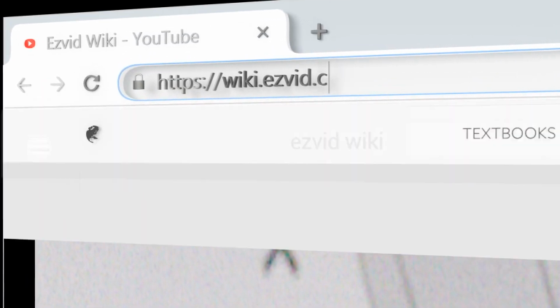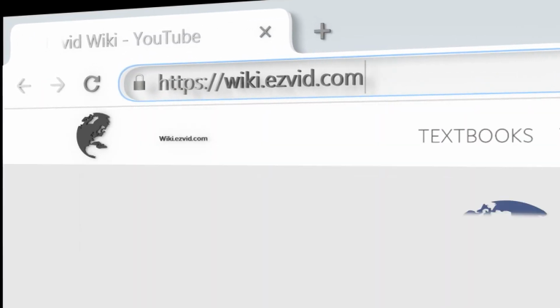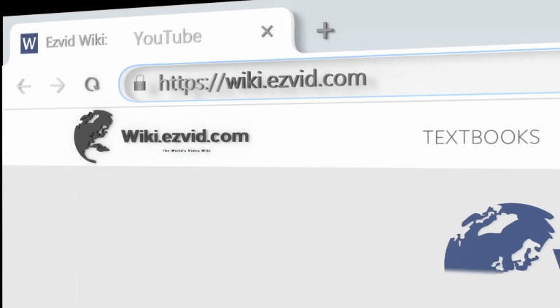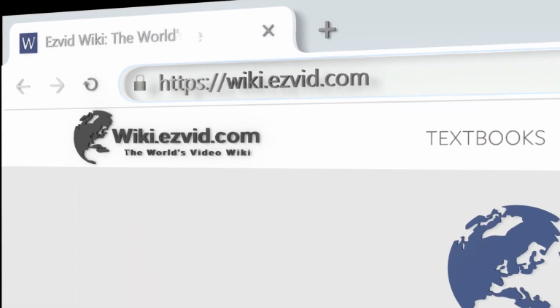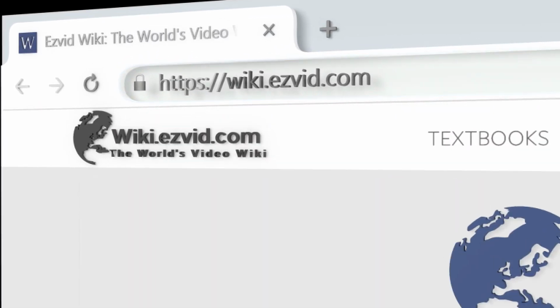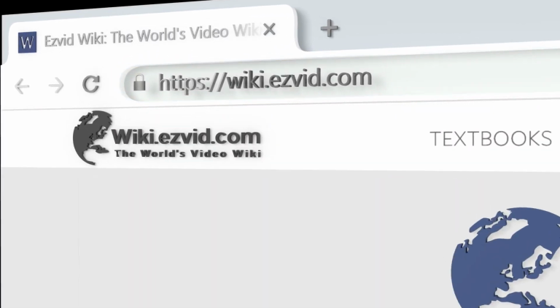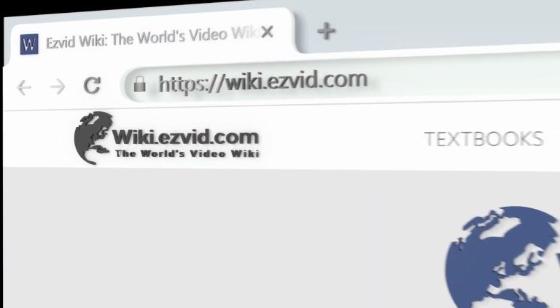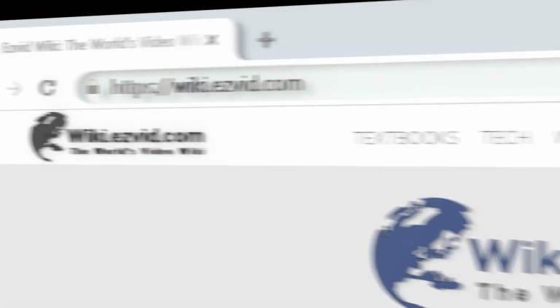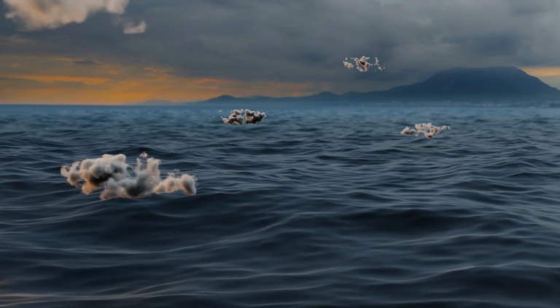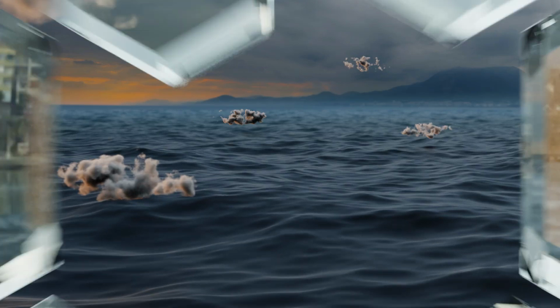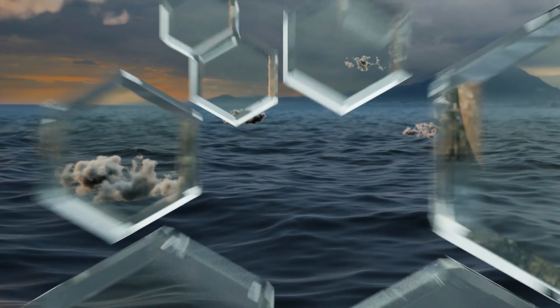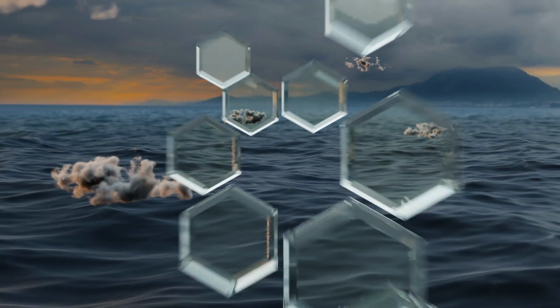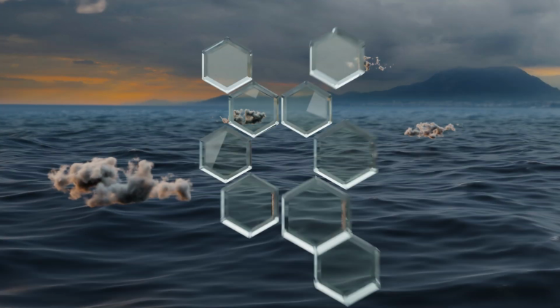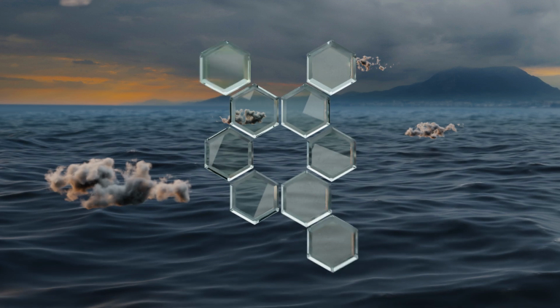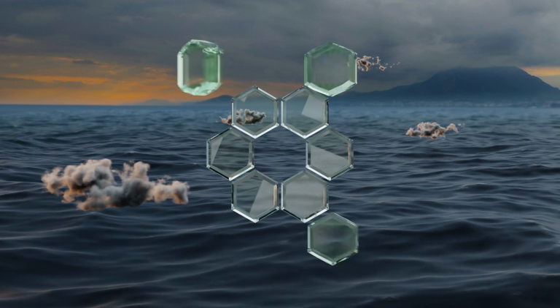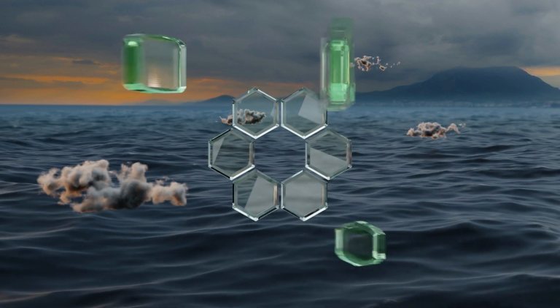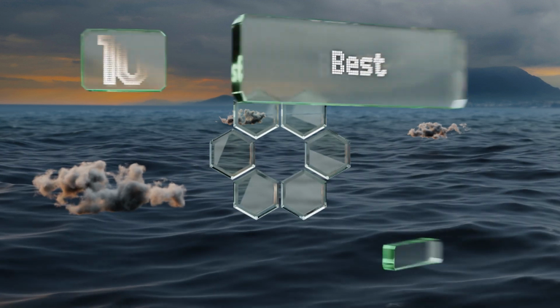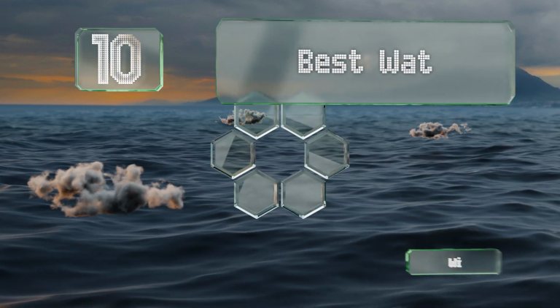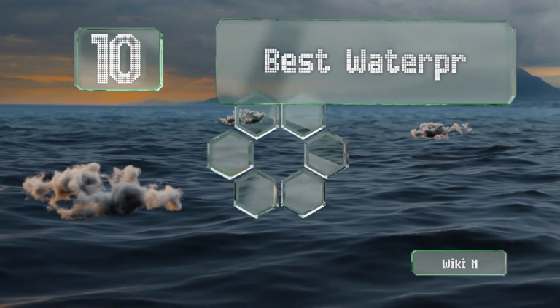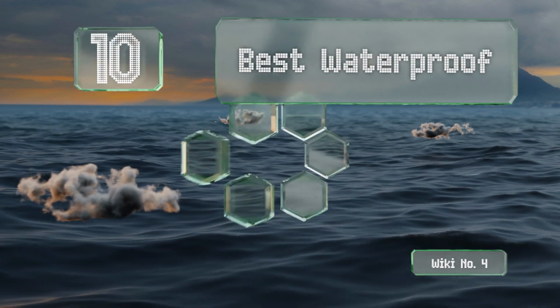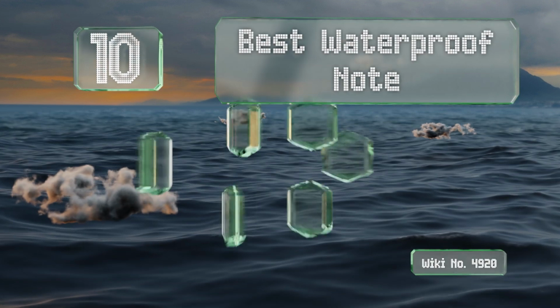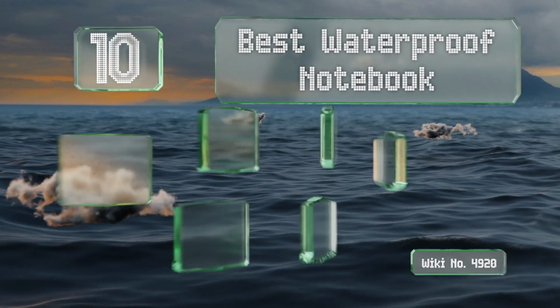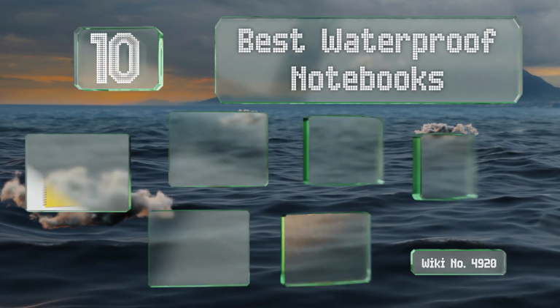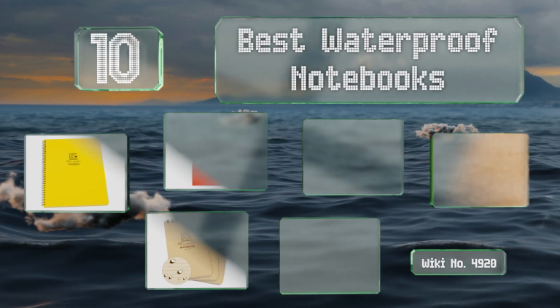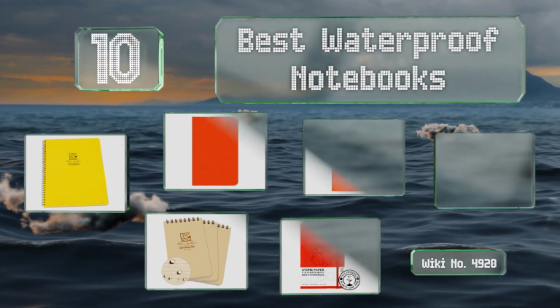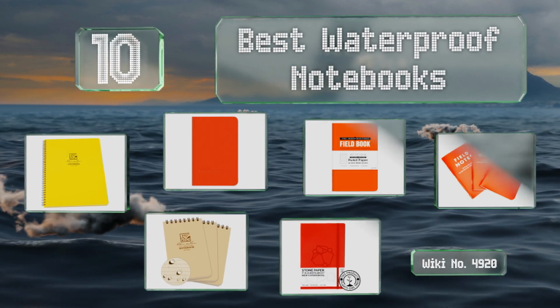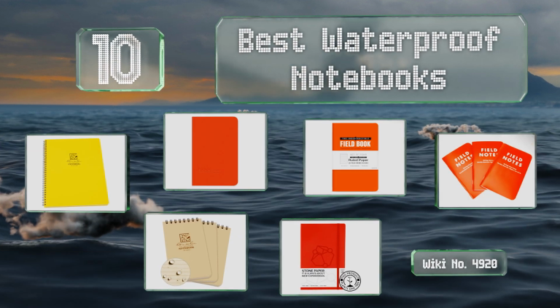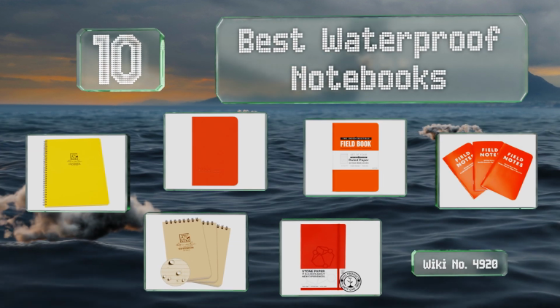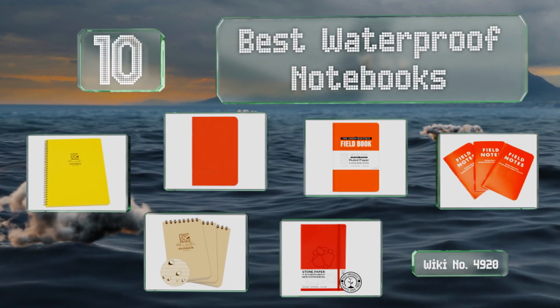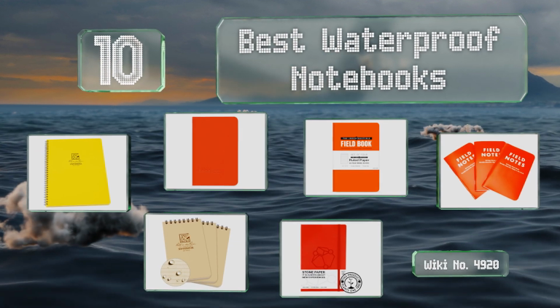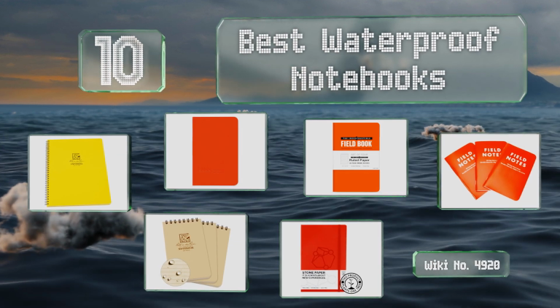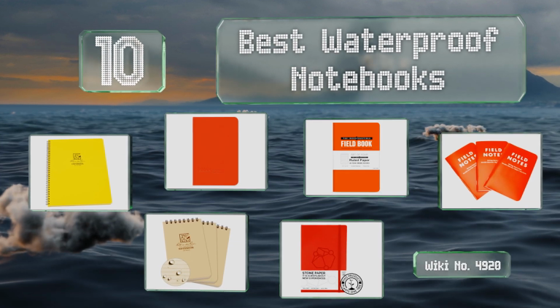EasyVid presents the 10 best waterproof notebooks. Let's get started with the list.